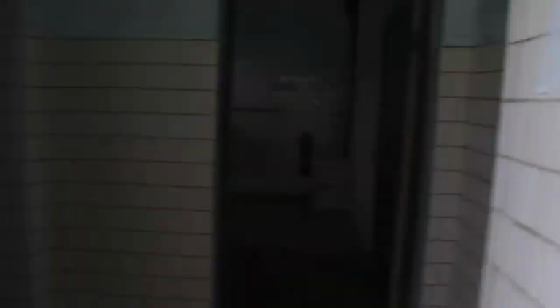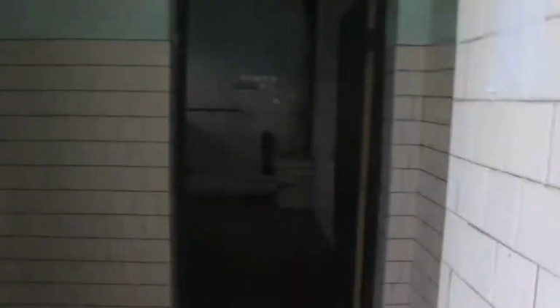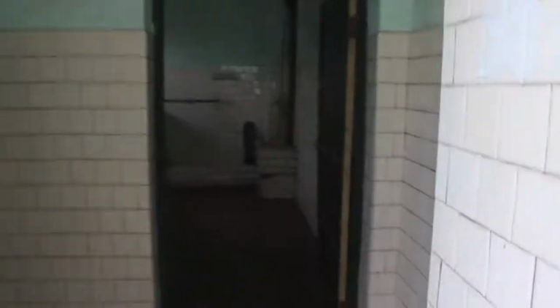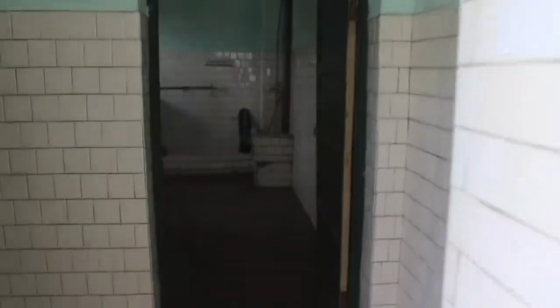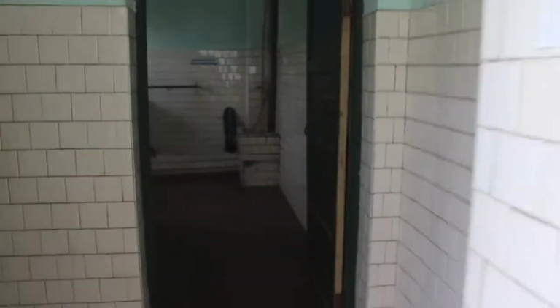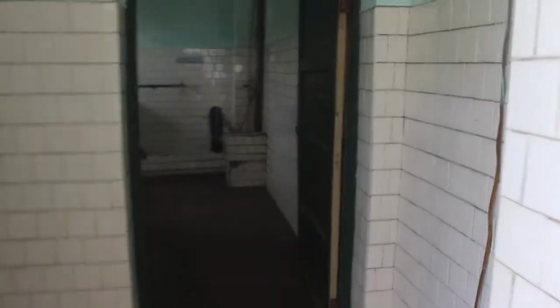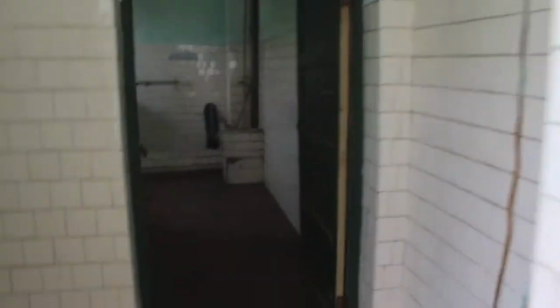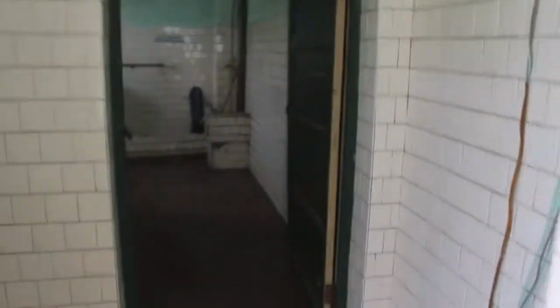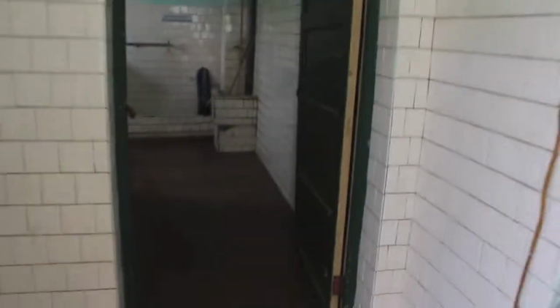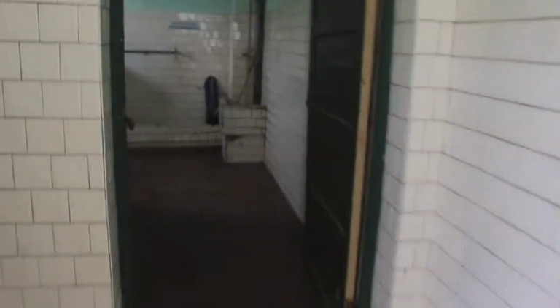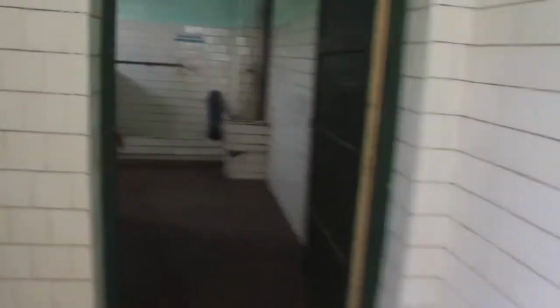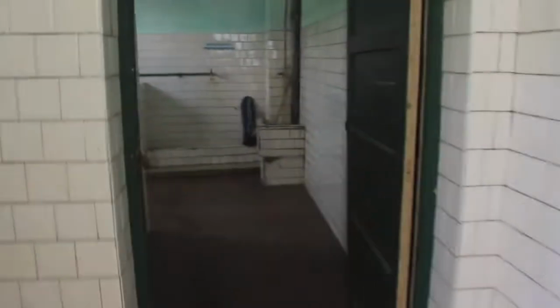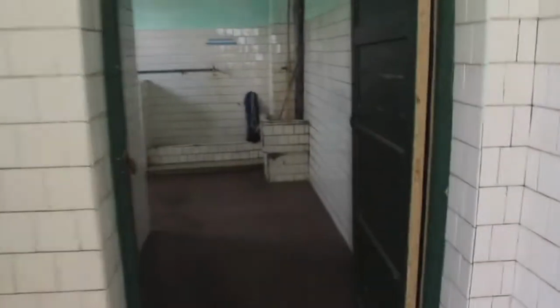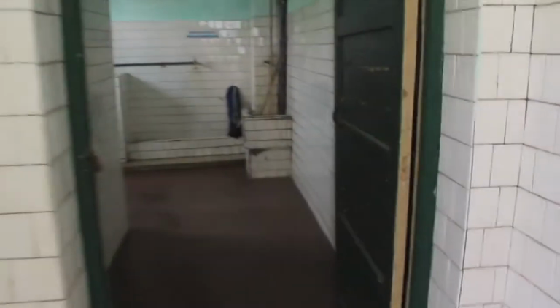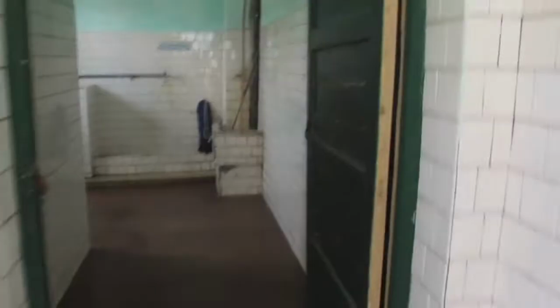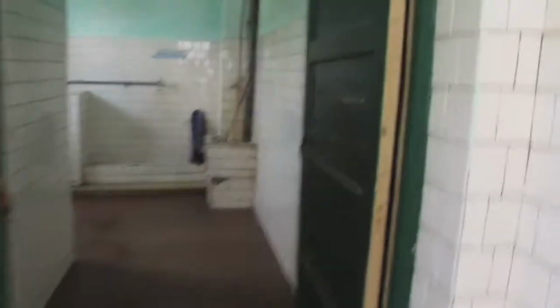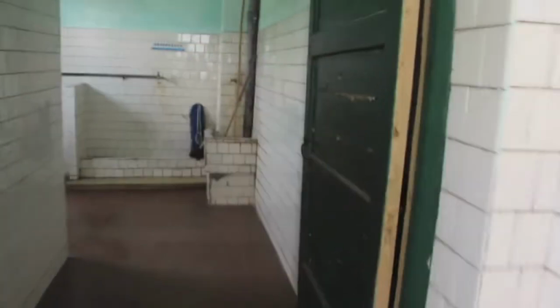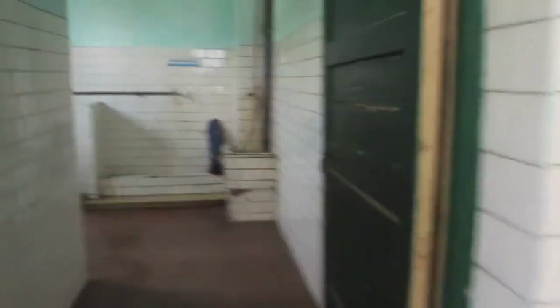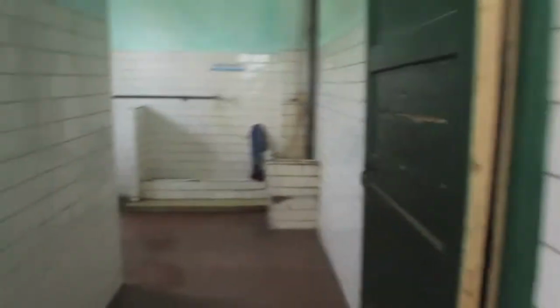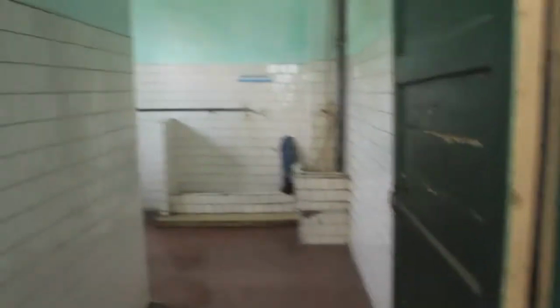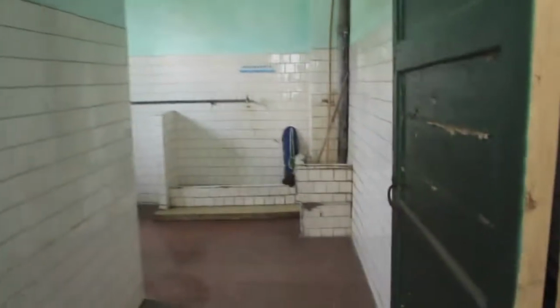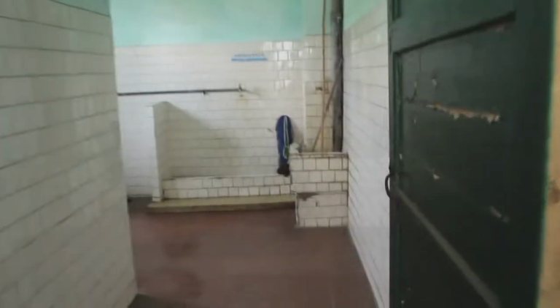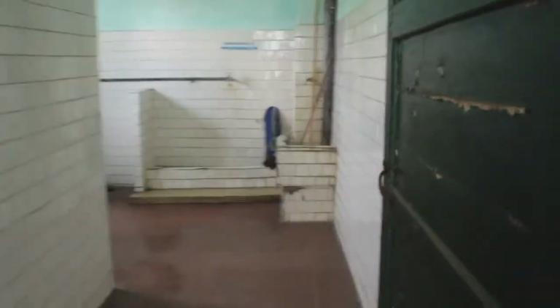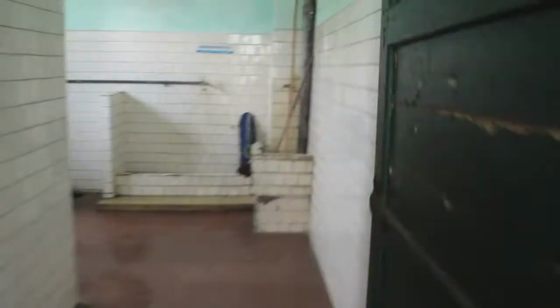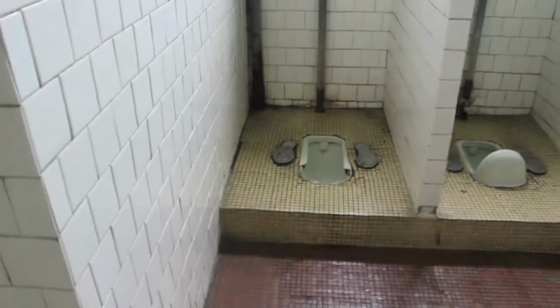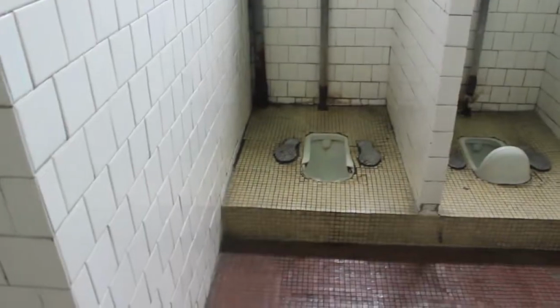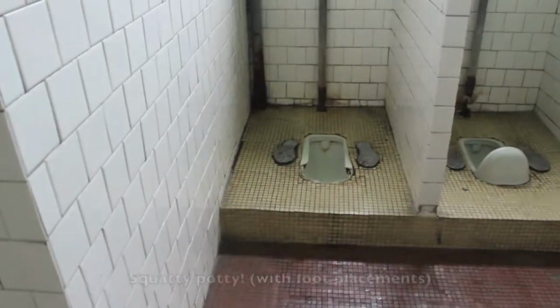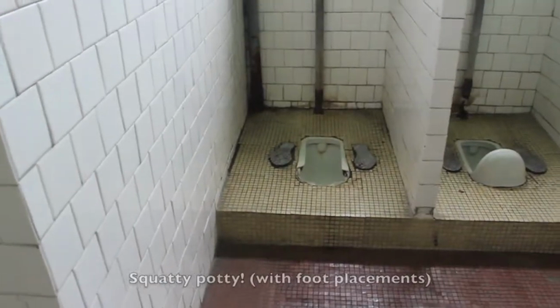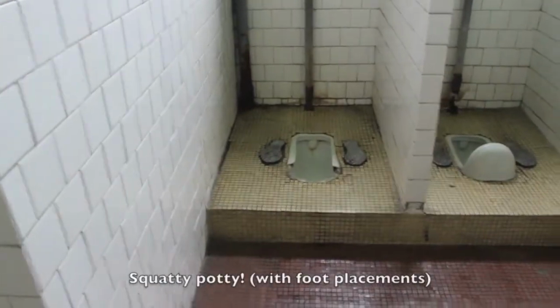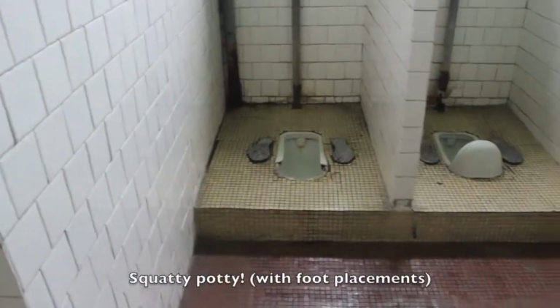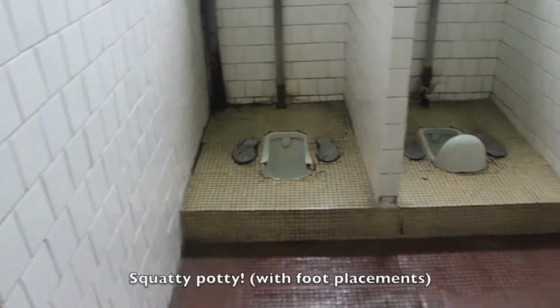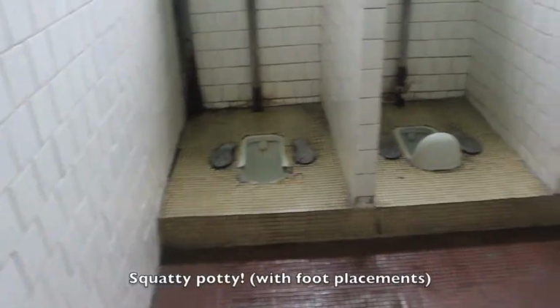Here's a bathroom. Are we showing you a bathroom on a video? Let's go out.